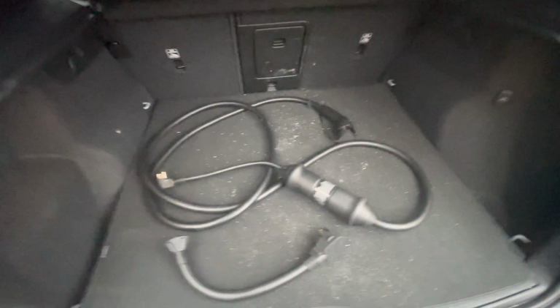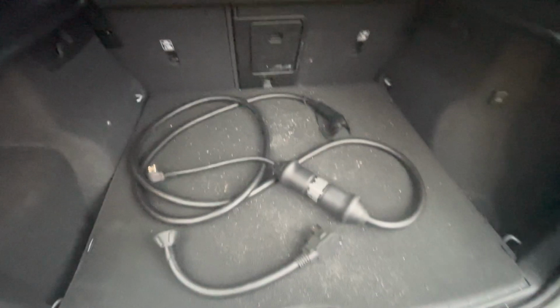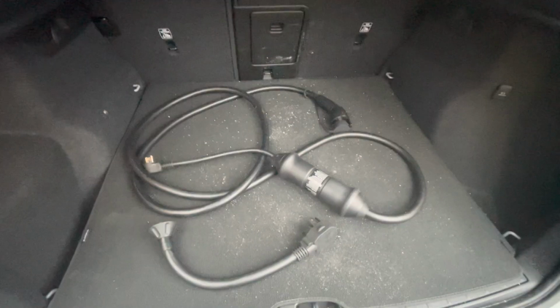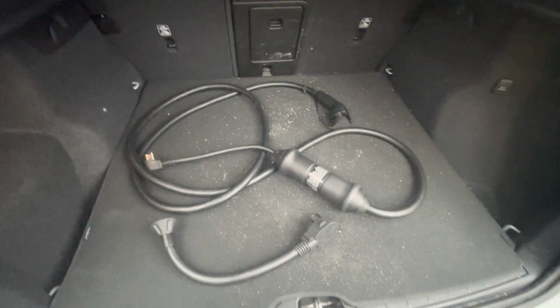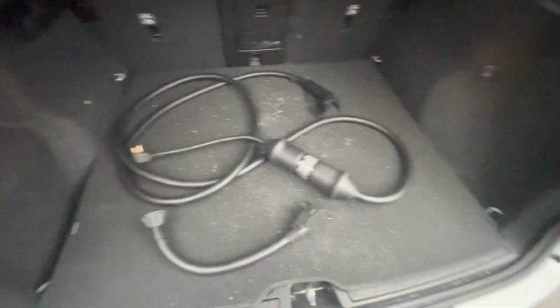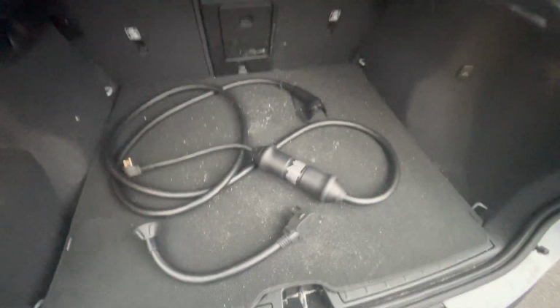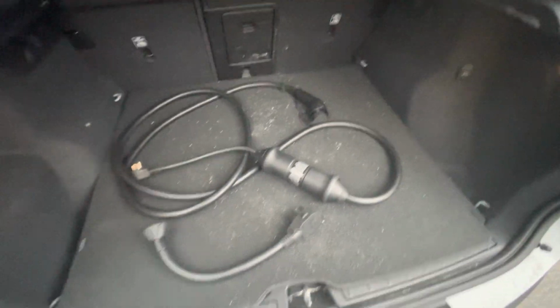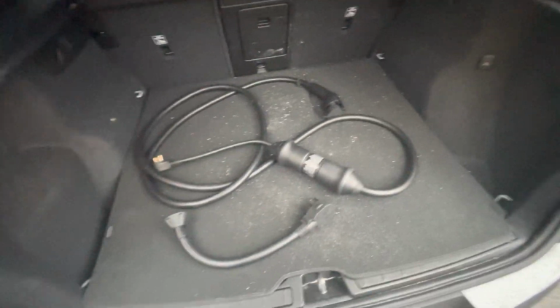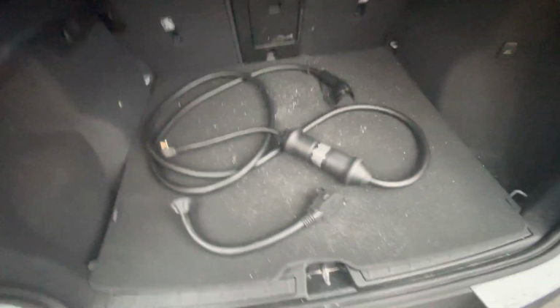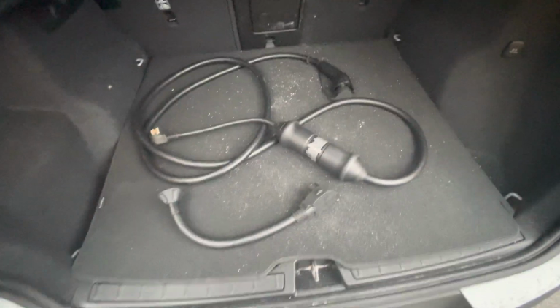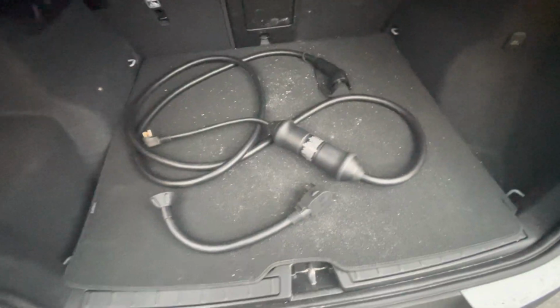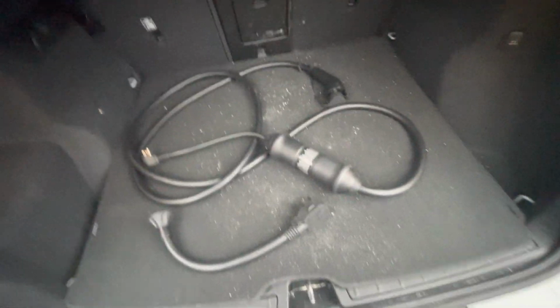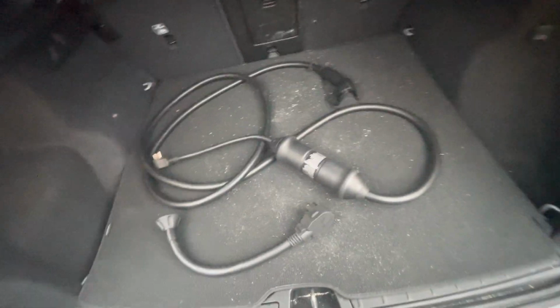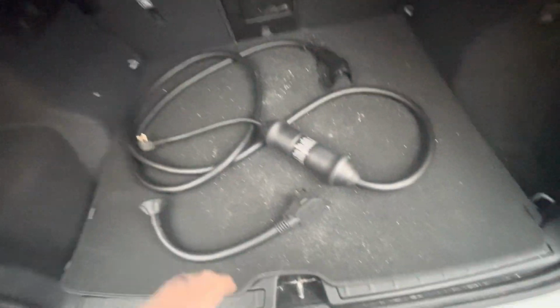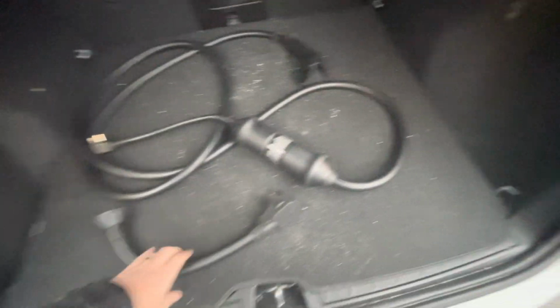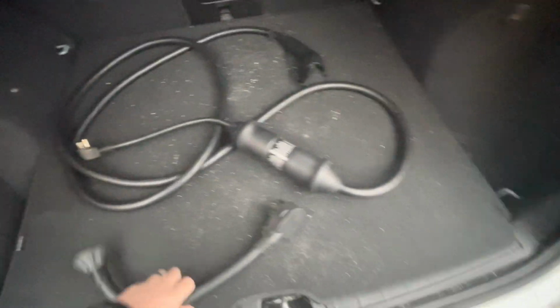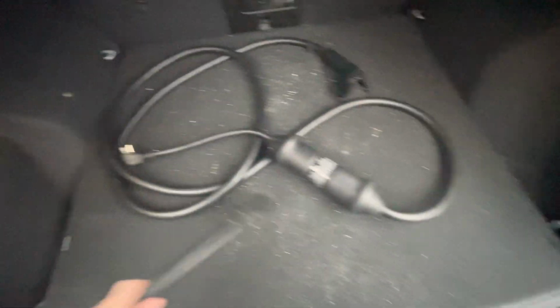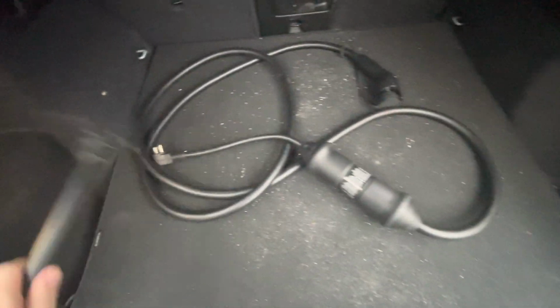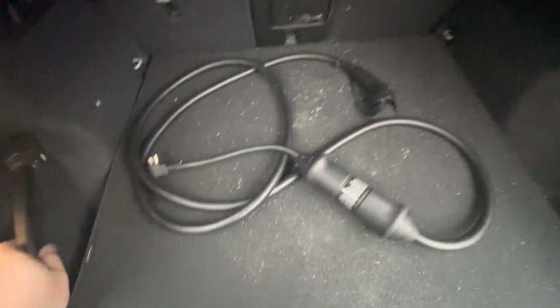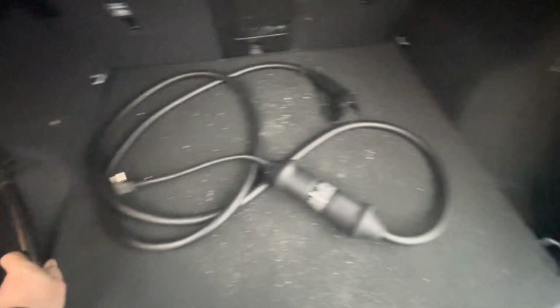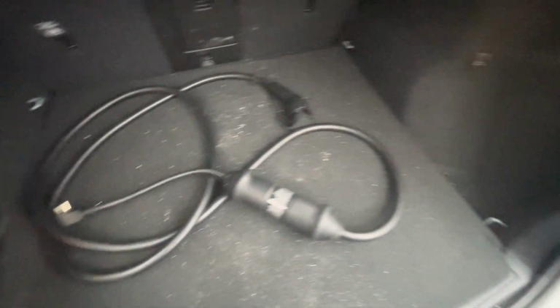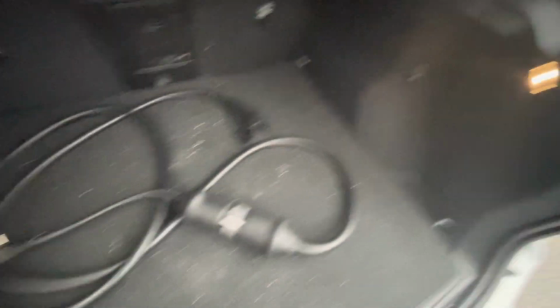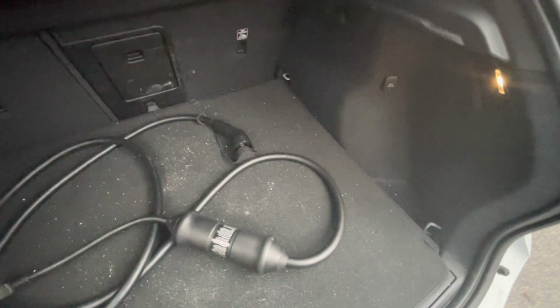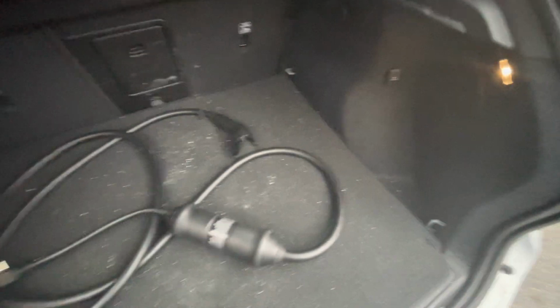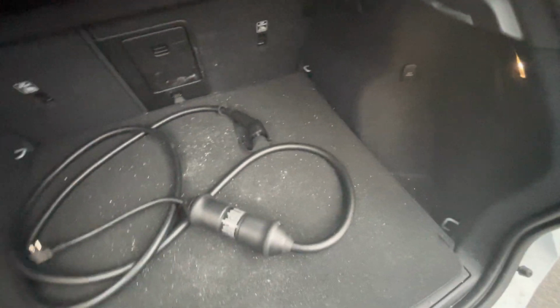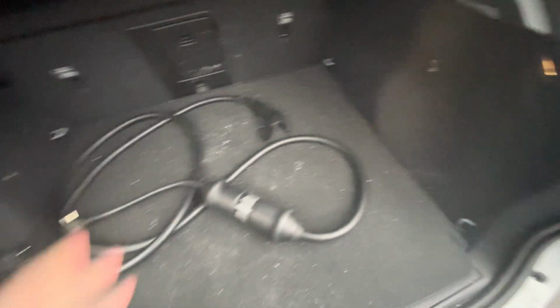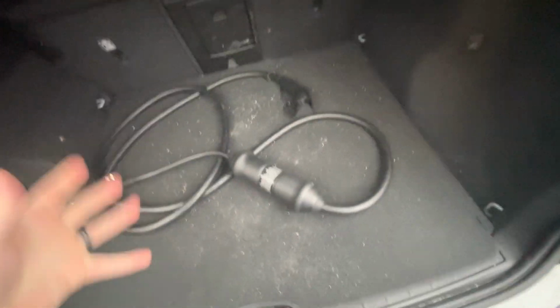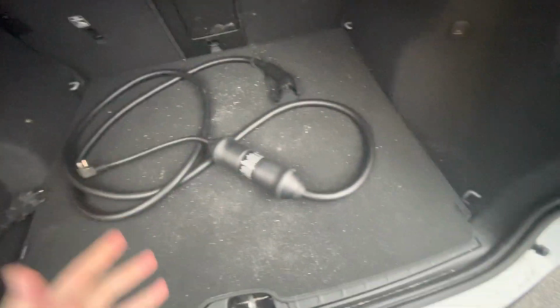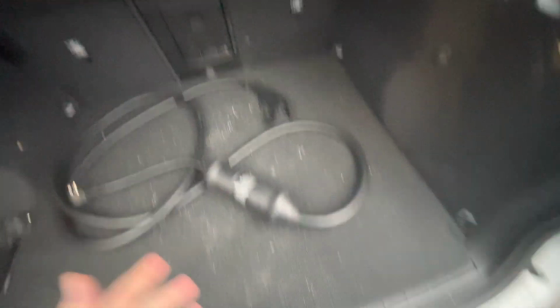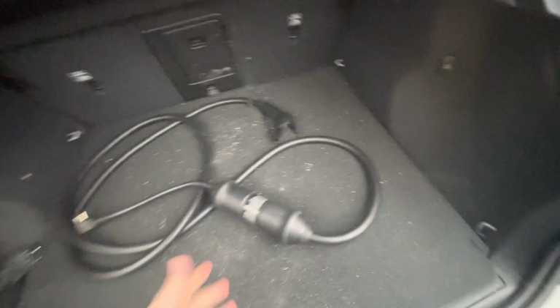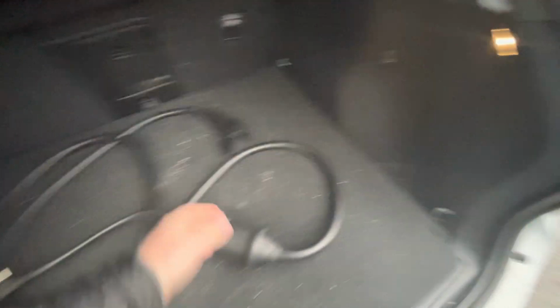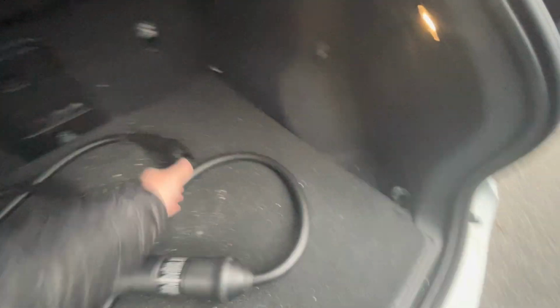Hey guys, Cody here. So I wanted to make a quick video. Your car comes with actually two charging variants.